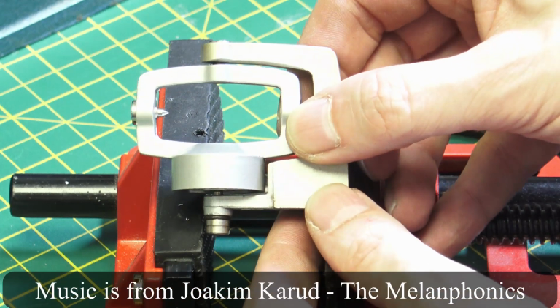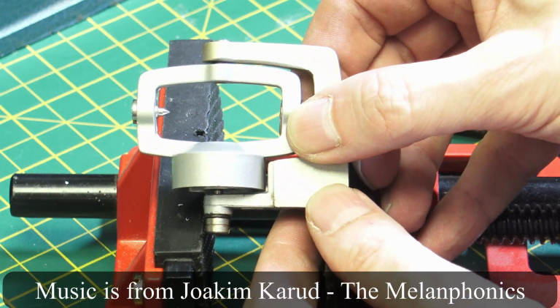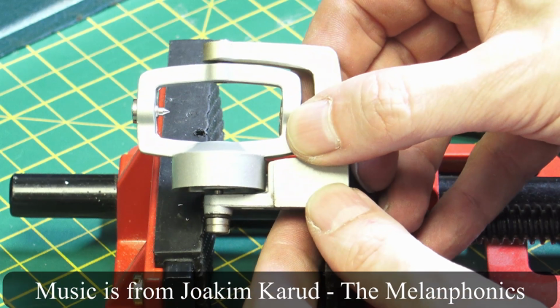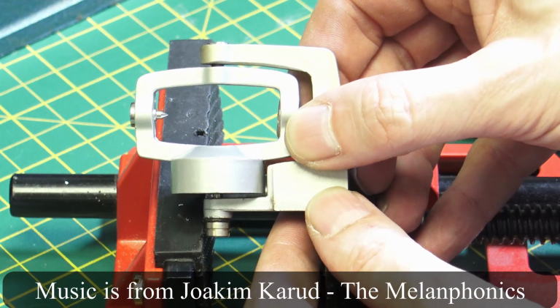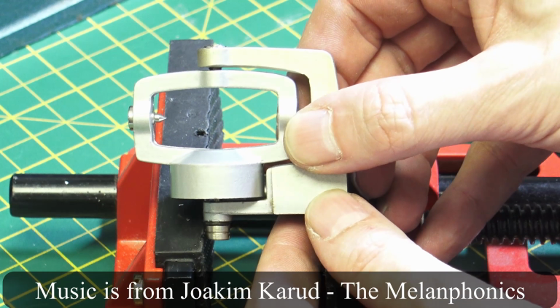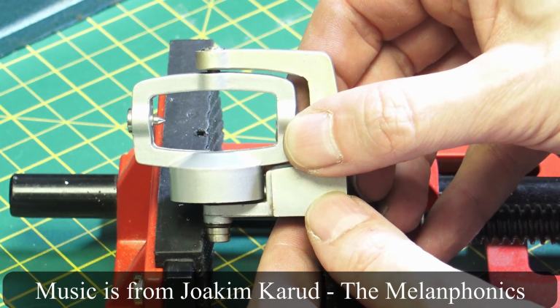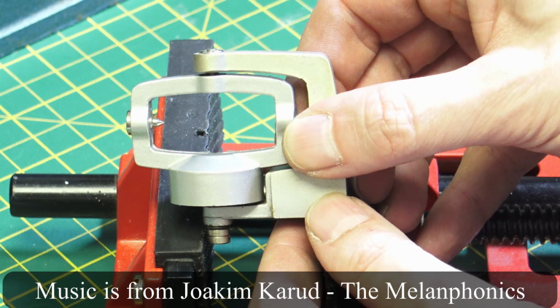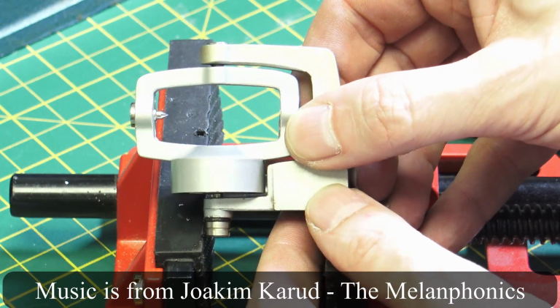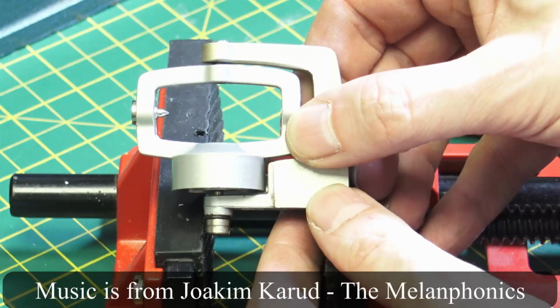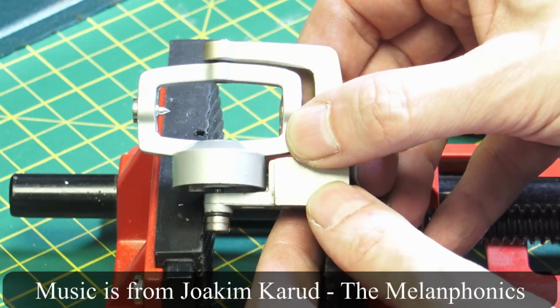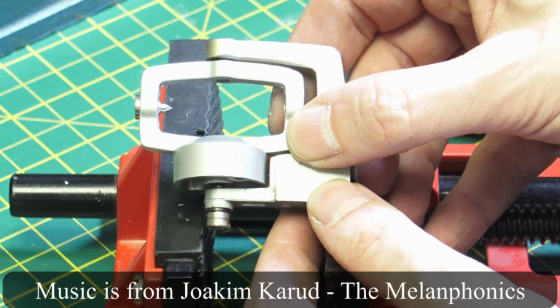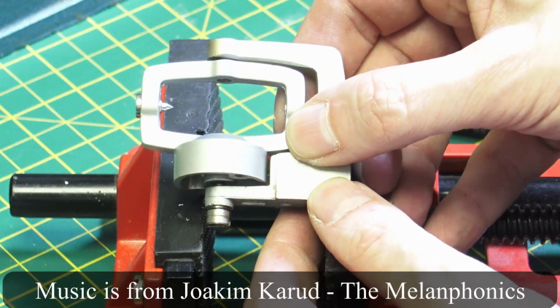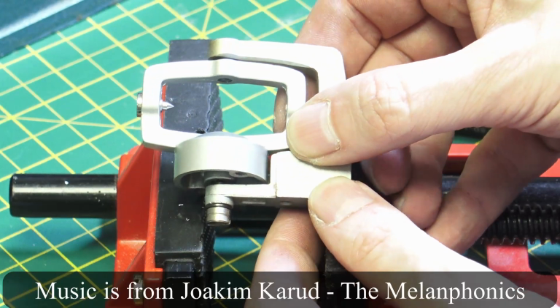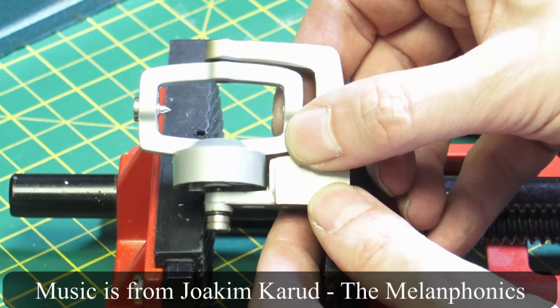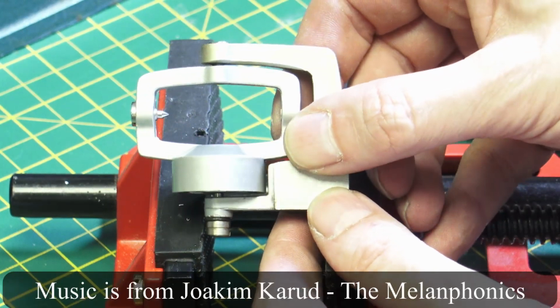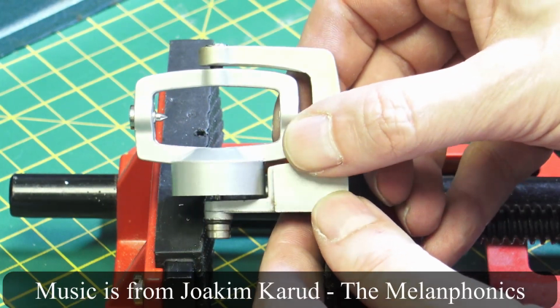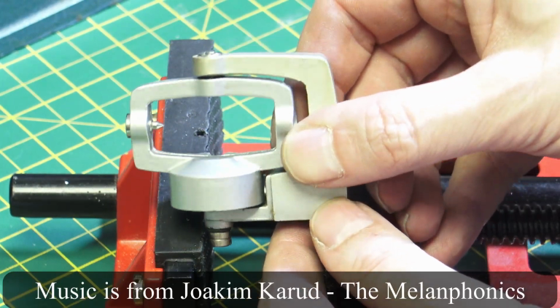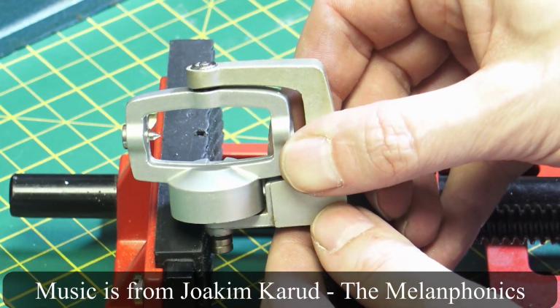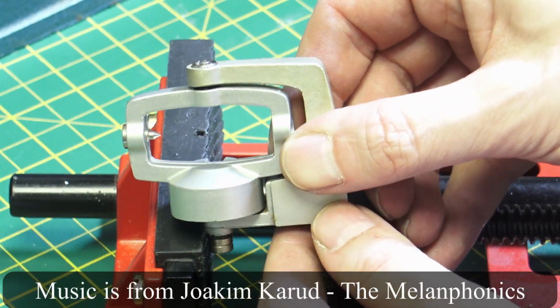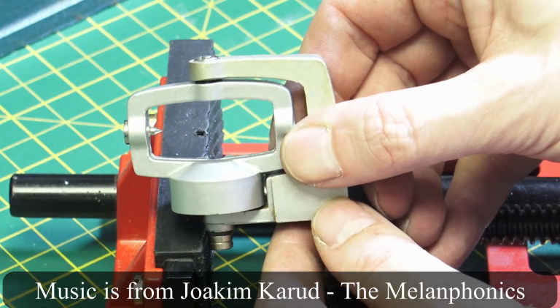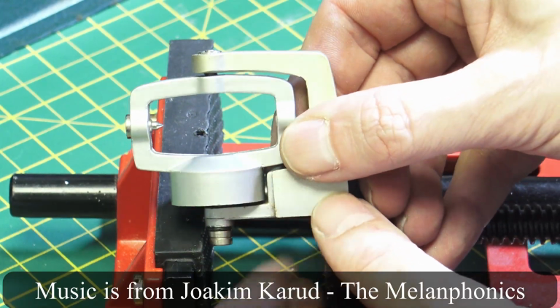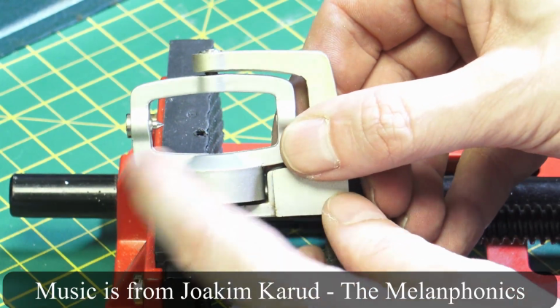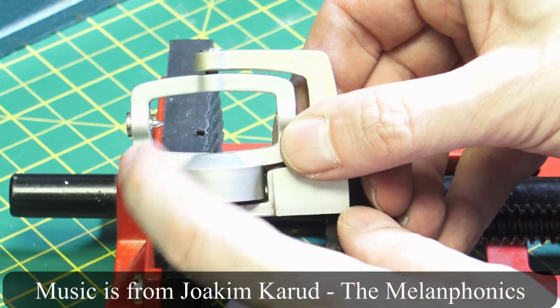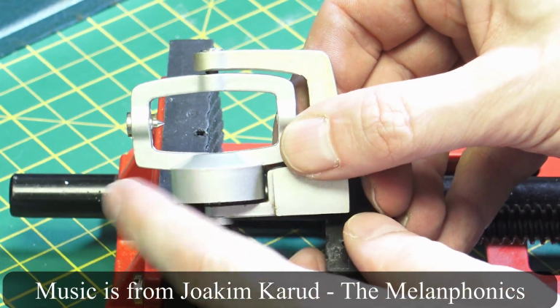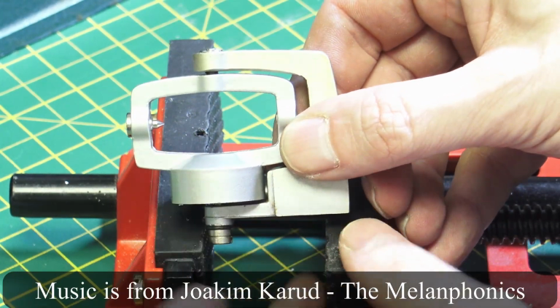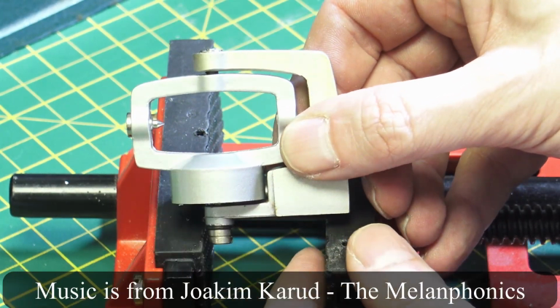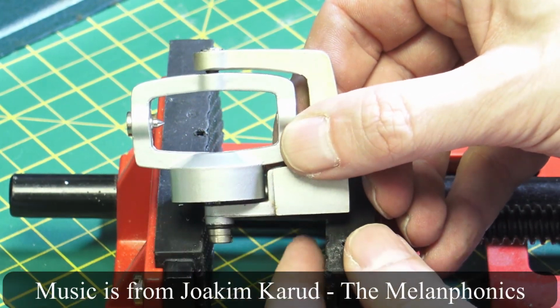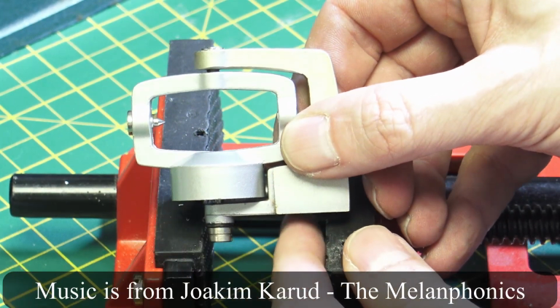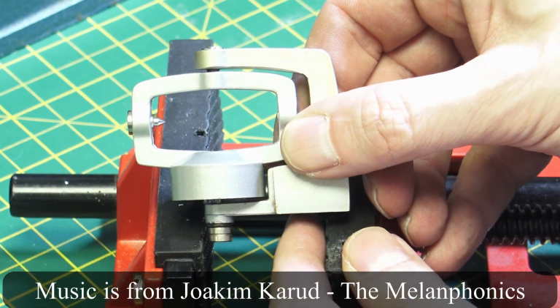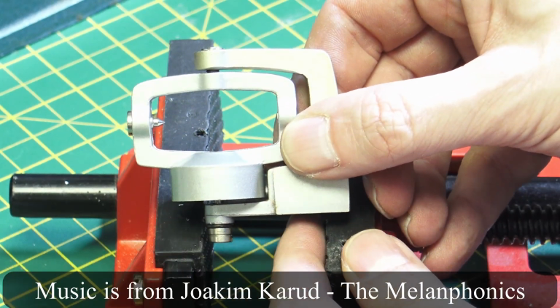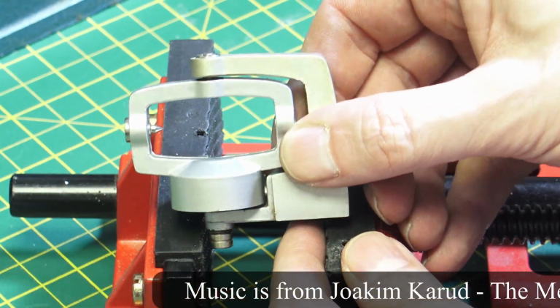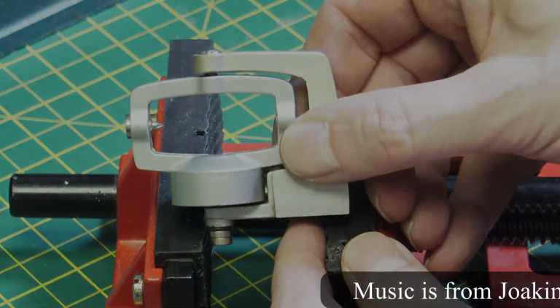In this video, I'm going to replace a bearing from the pivot of a Technics 1210 turntable.